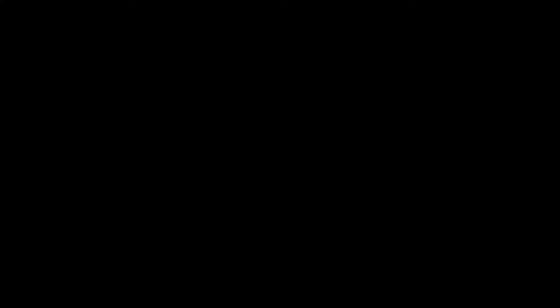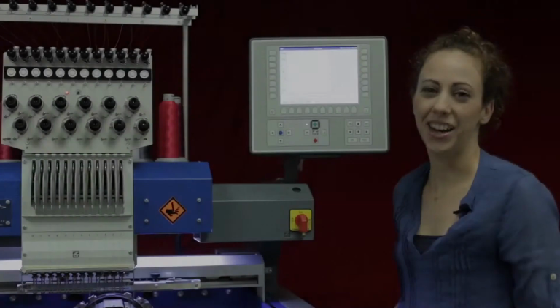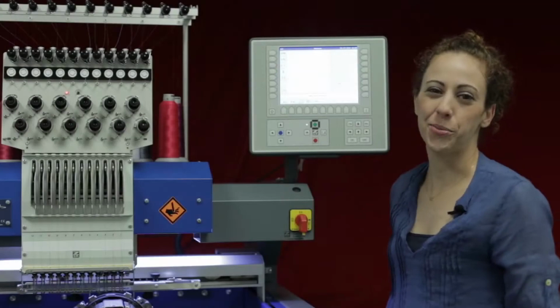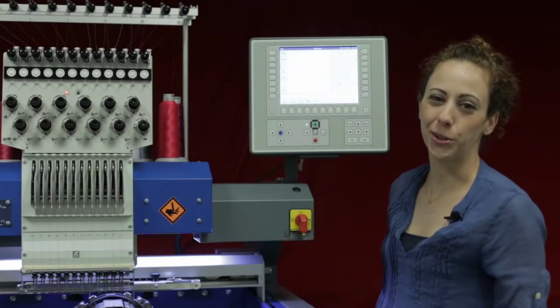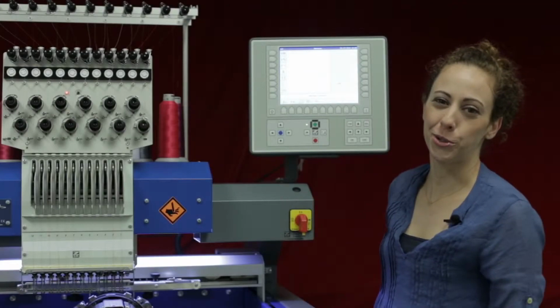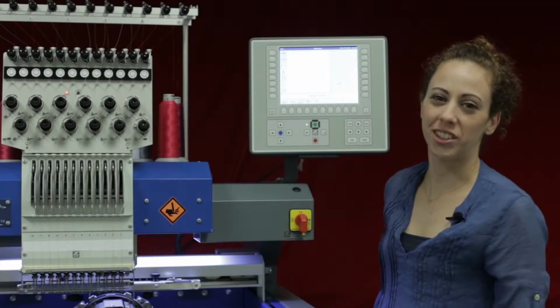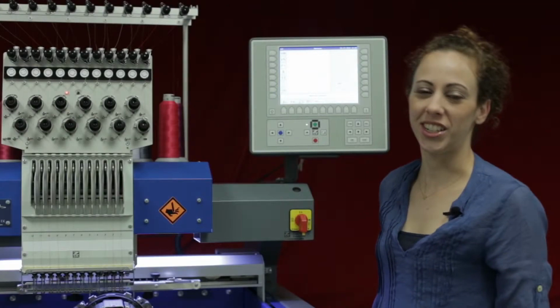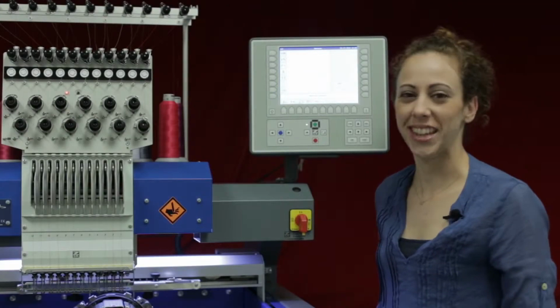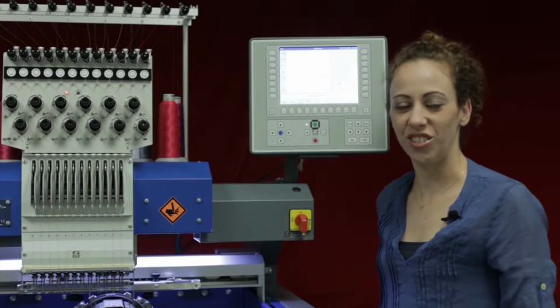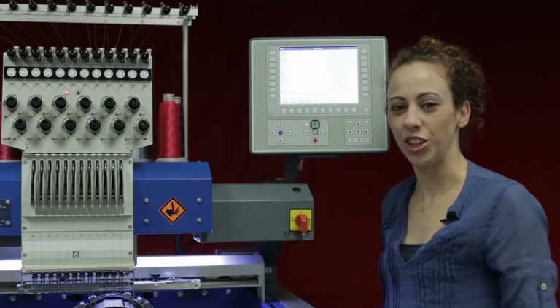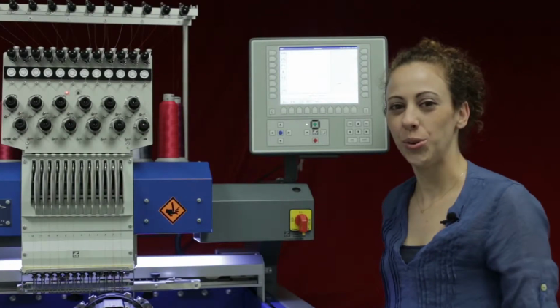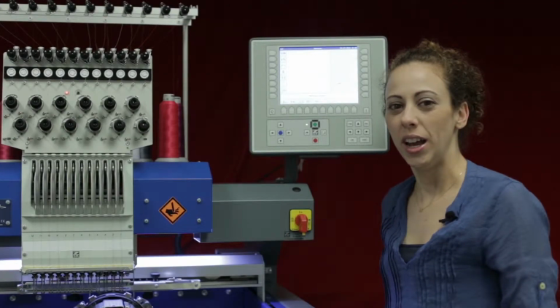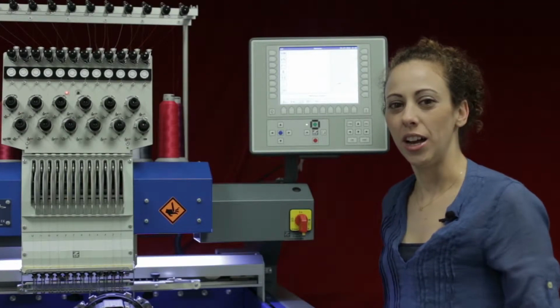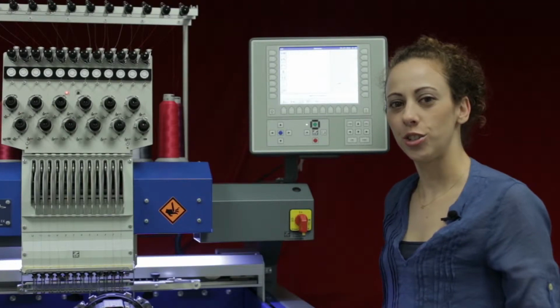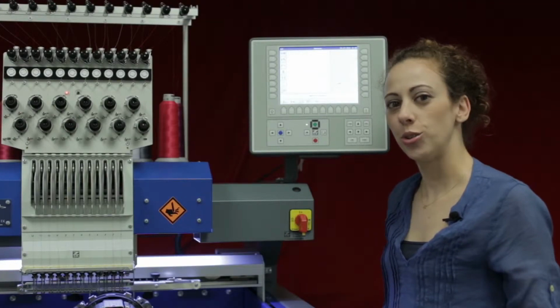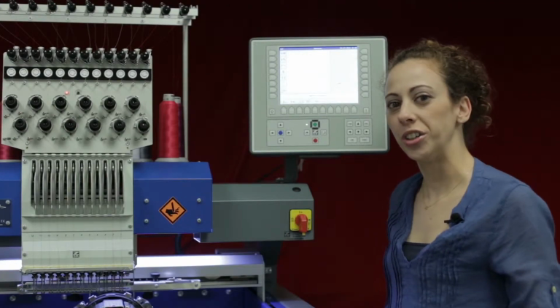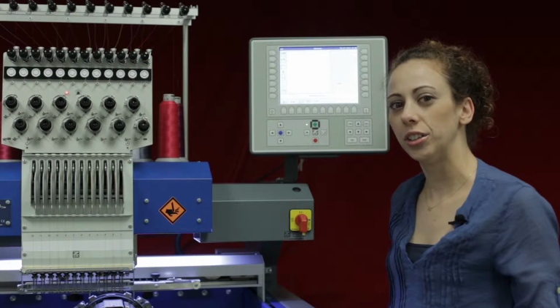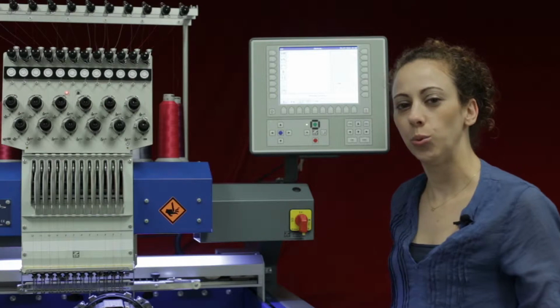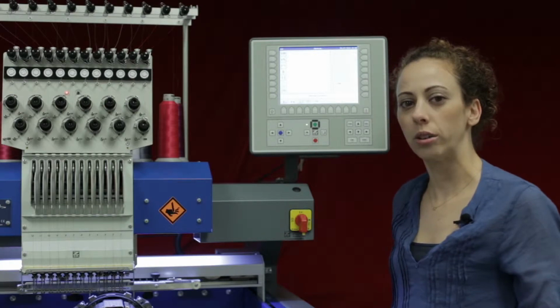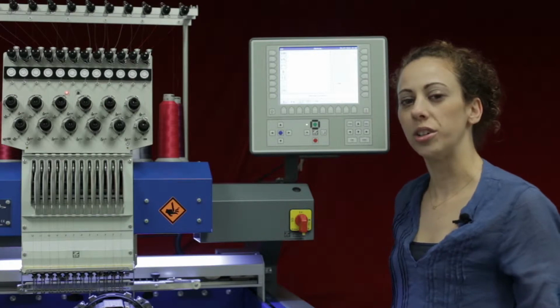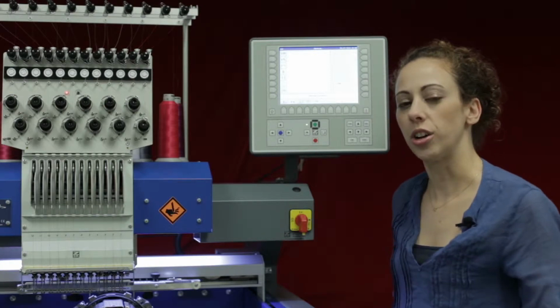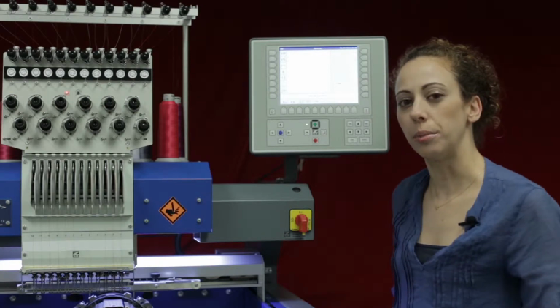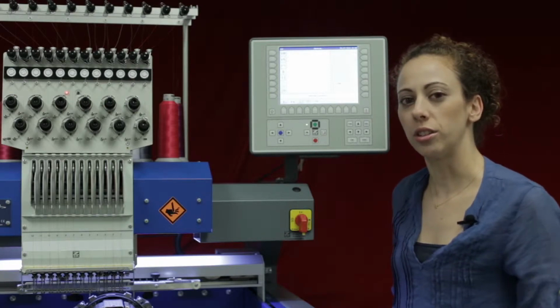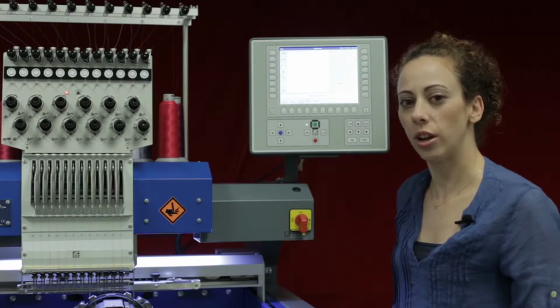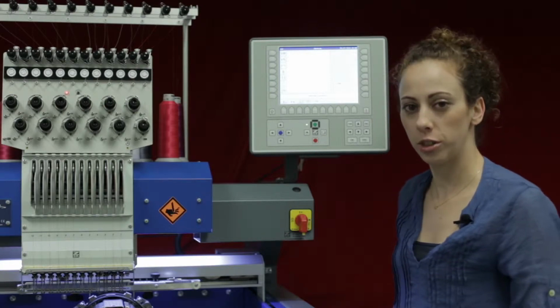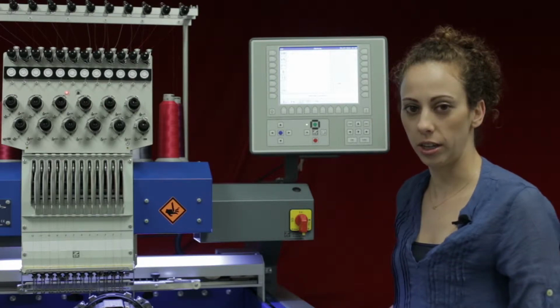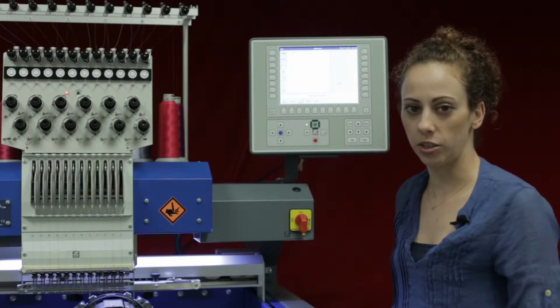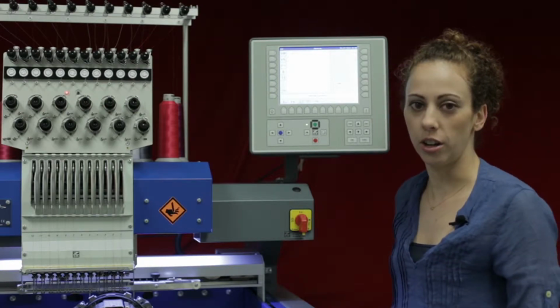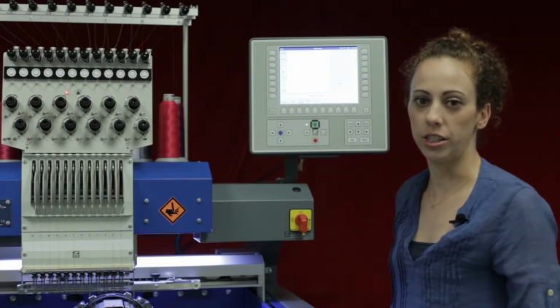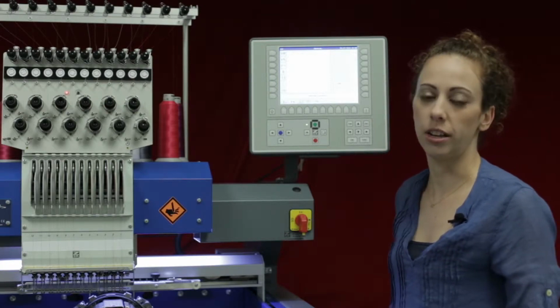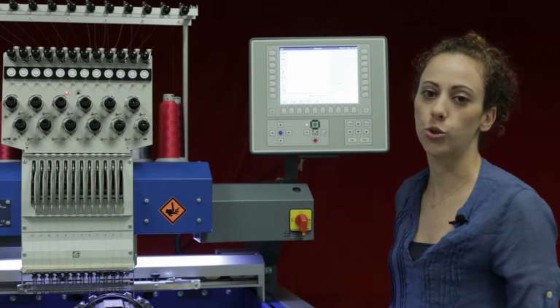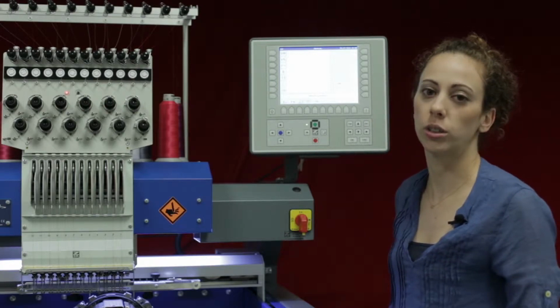Hi, welcome to another ZSK video. In this tutorial we're going to talk about the software settings on the T8 controller.